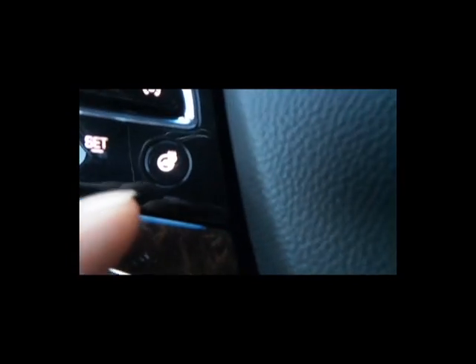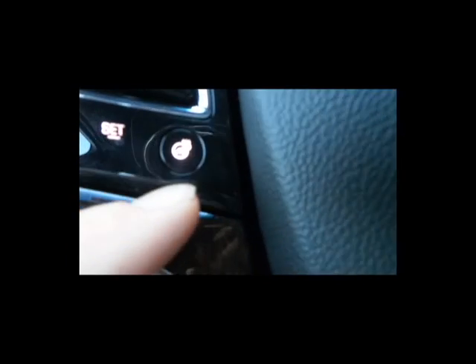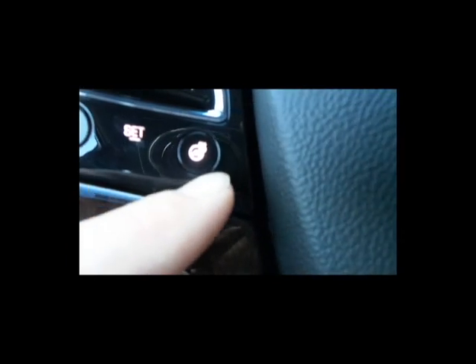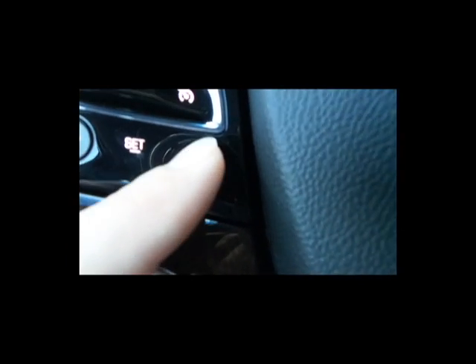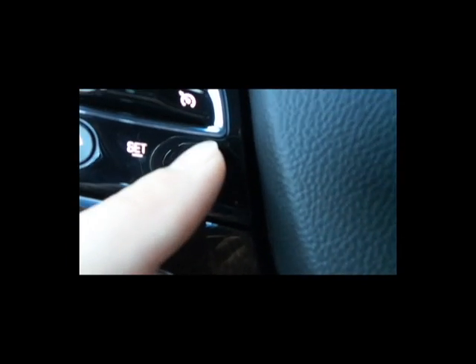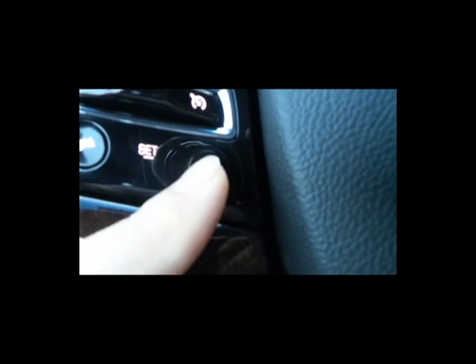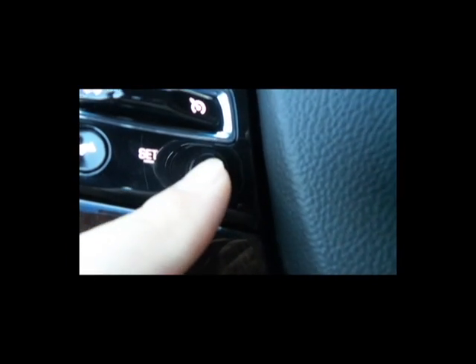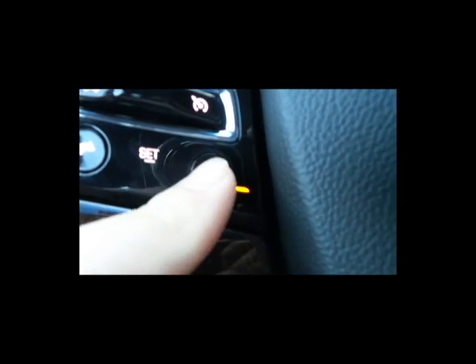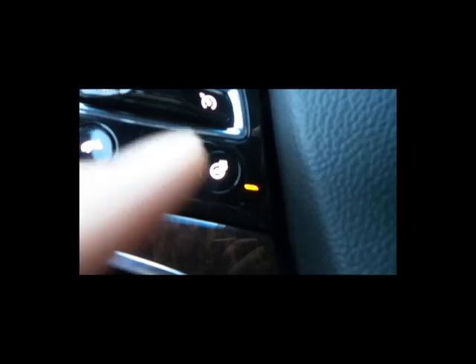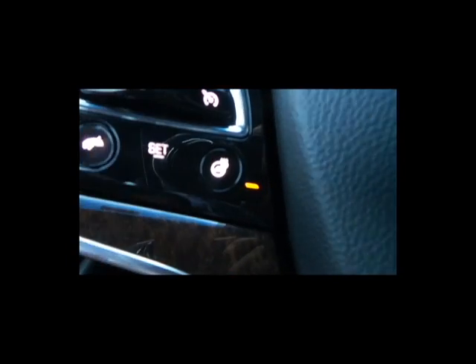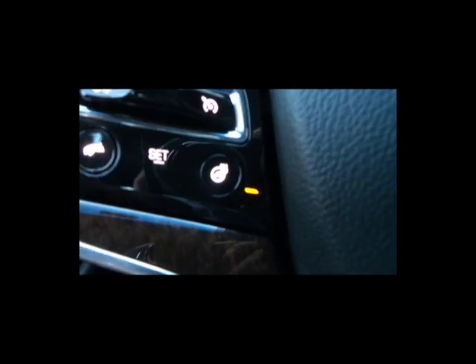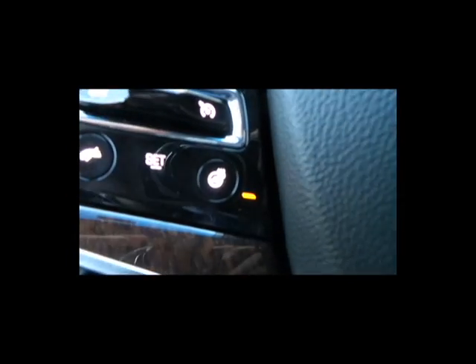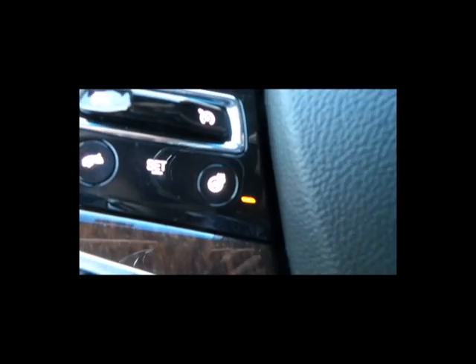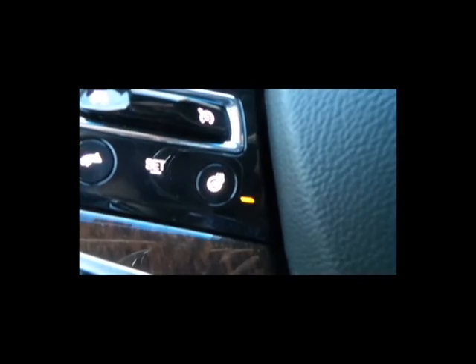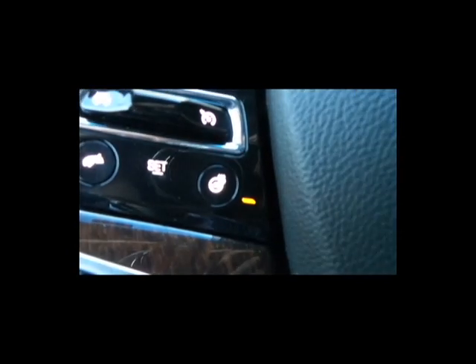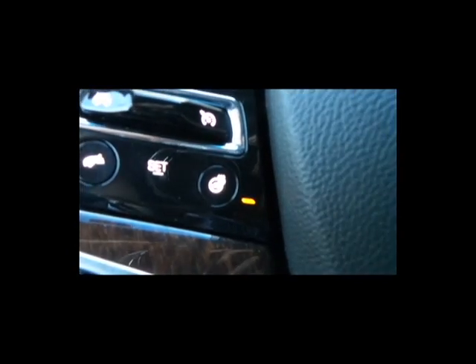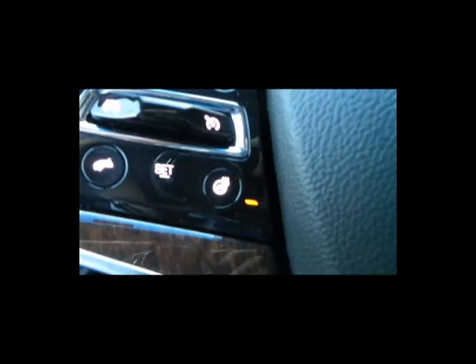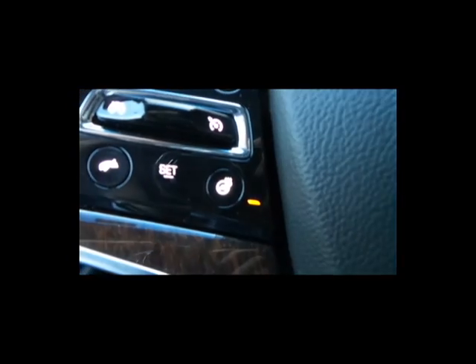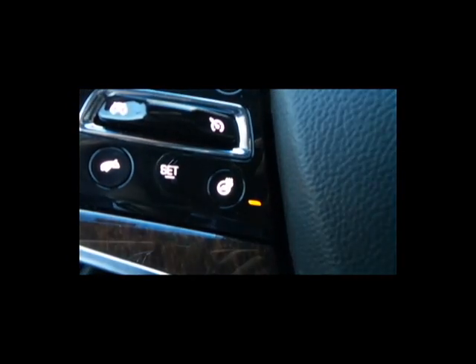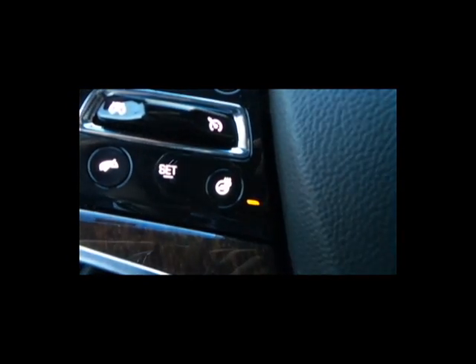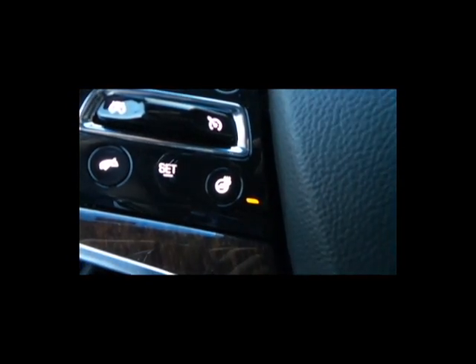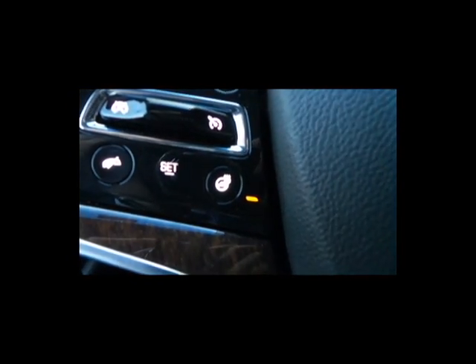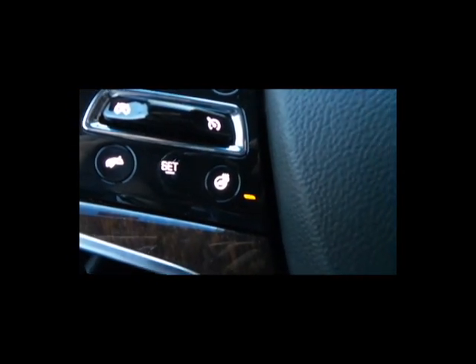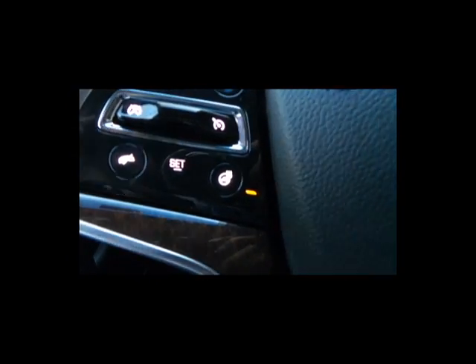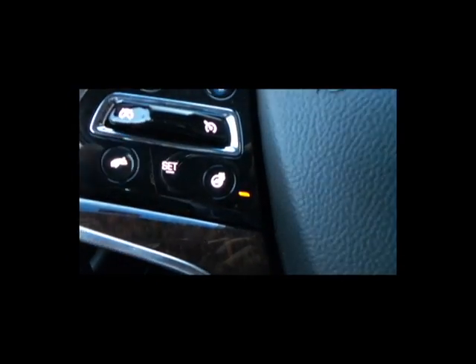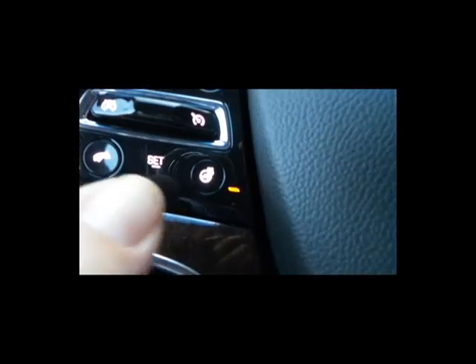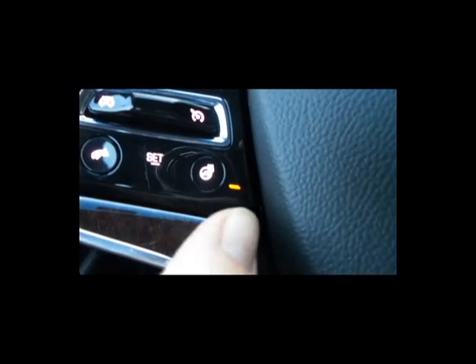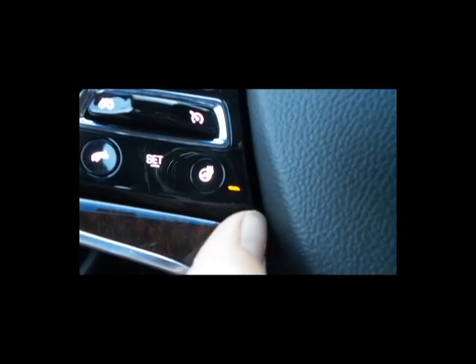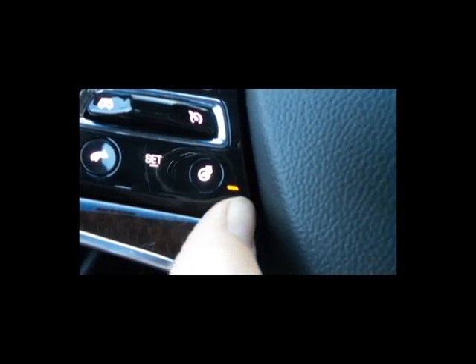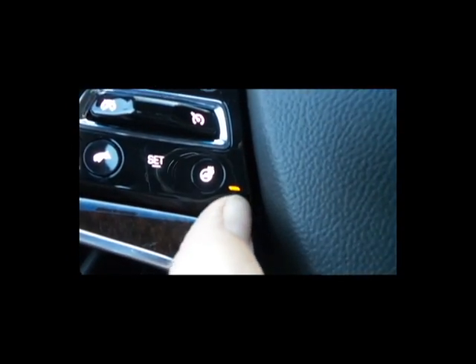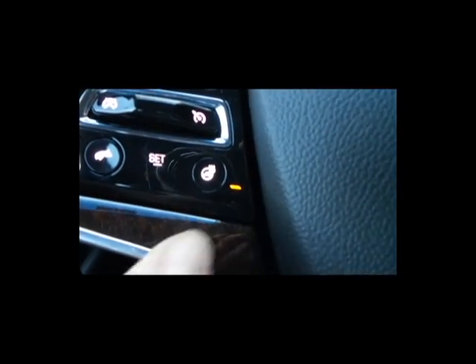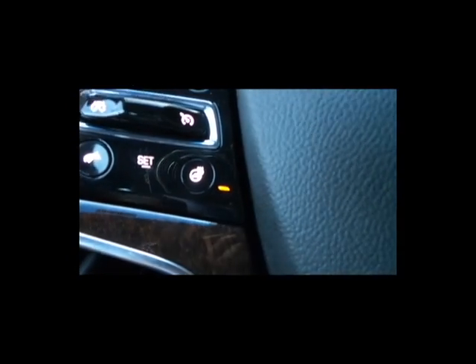This button here is for your heated steering wheel. You know it's on with the light there.